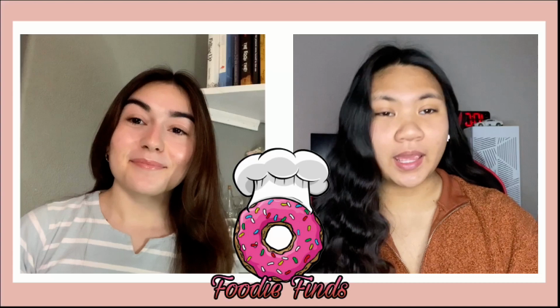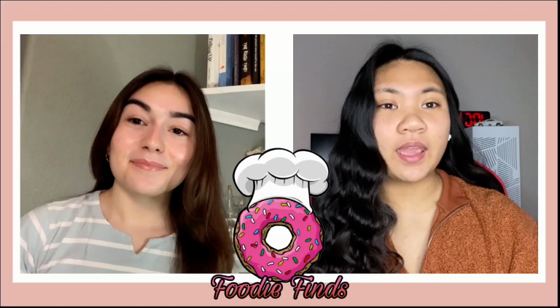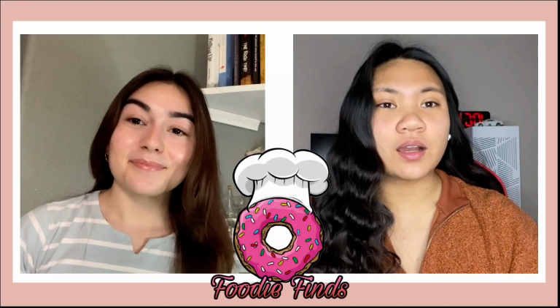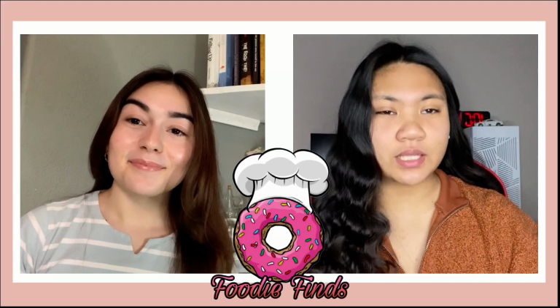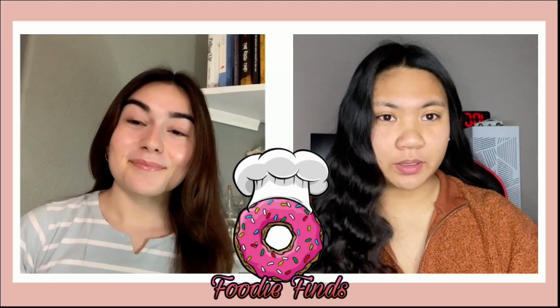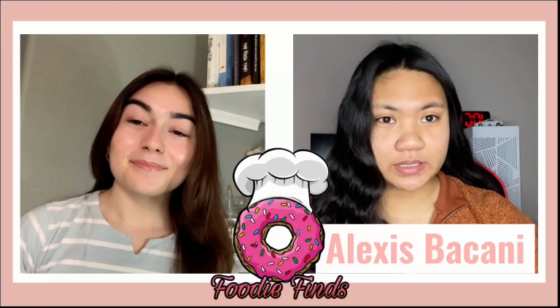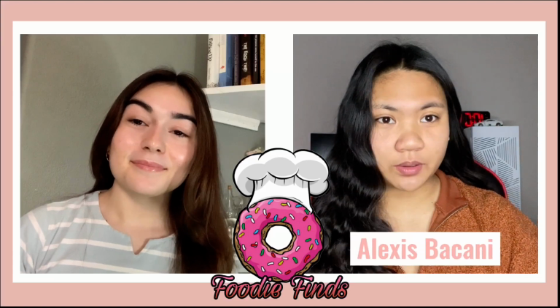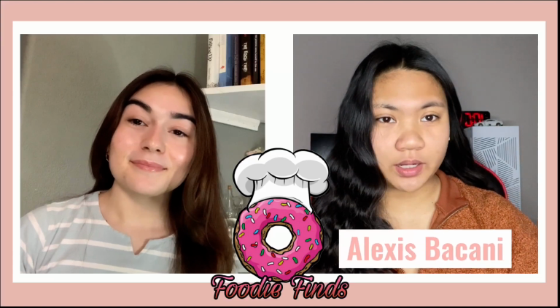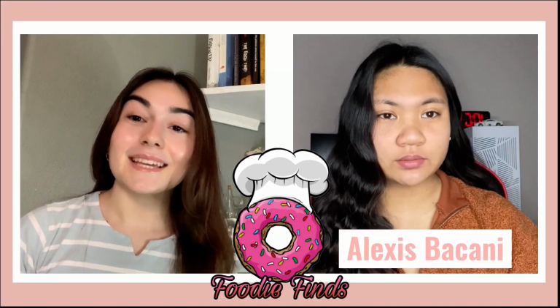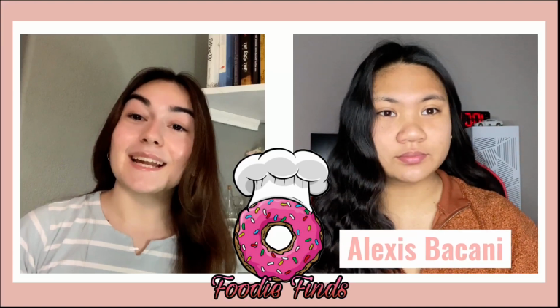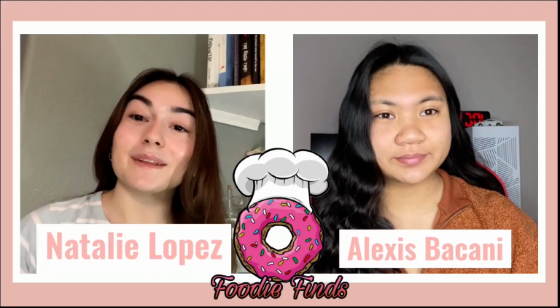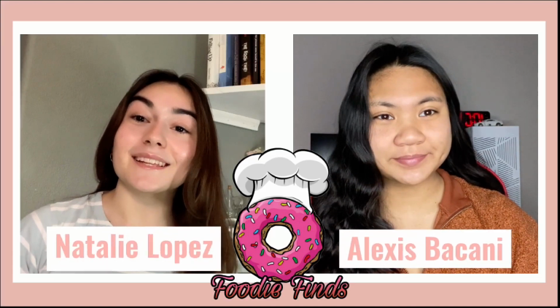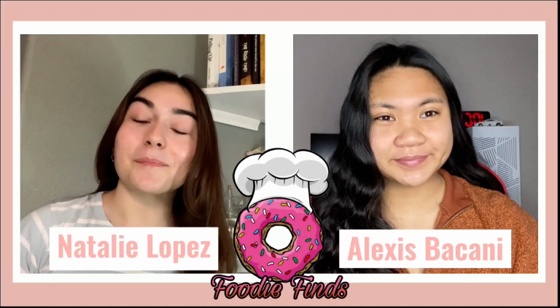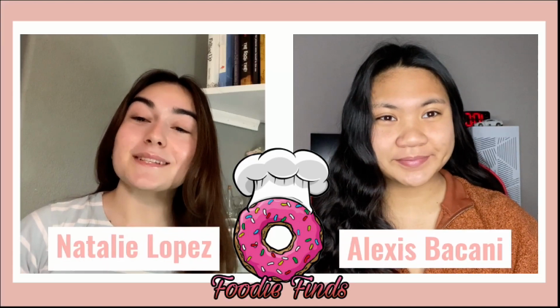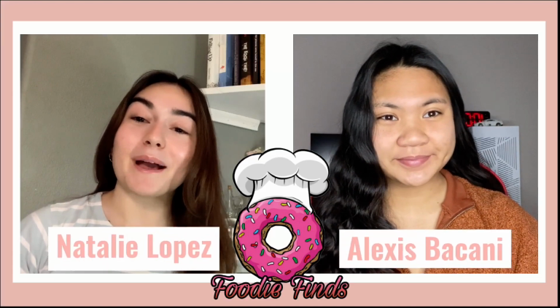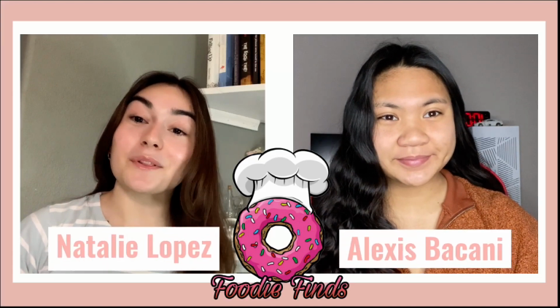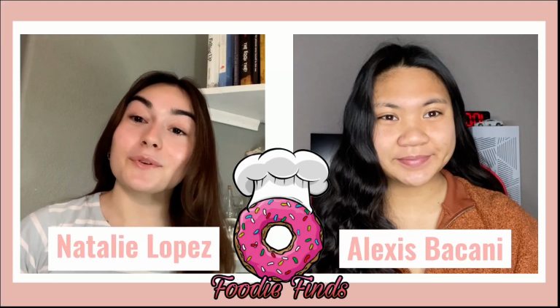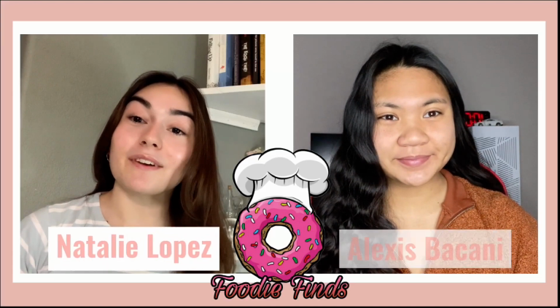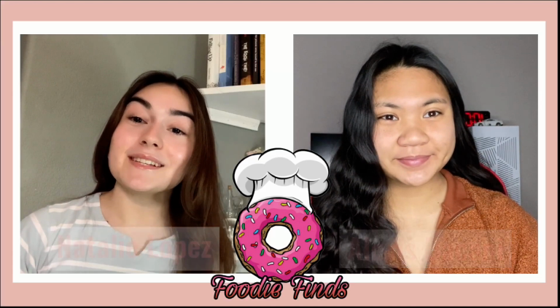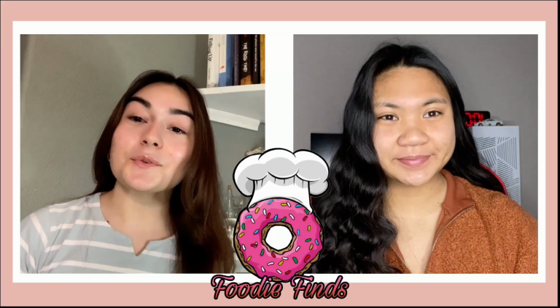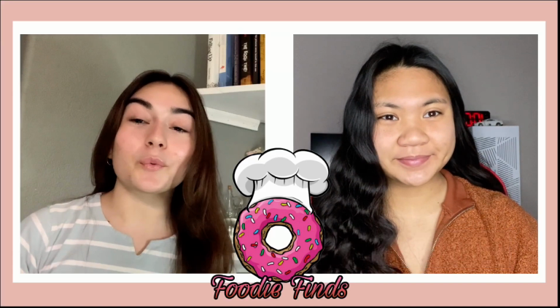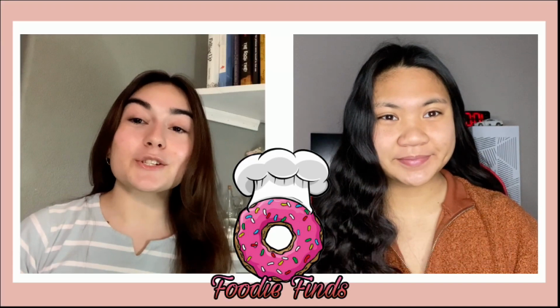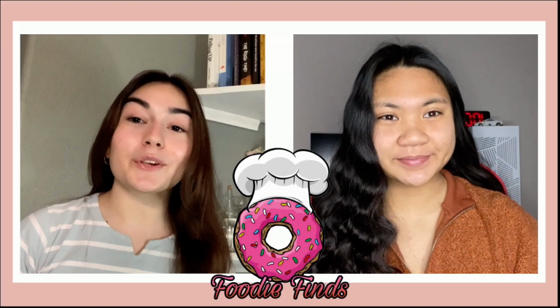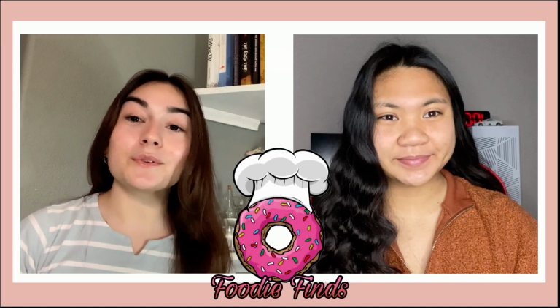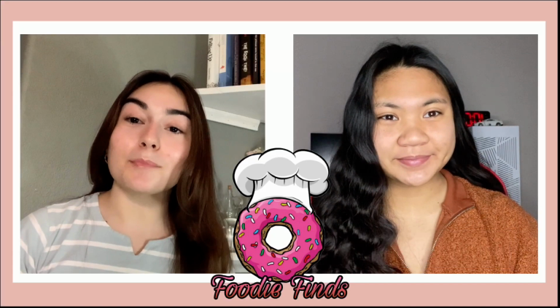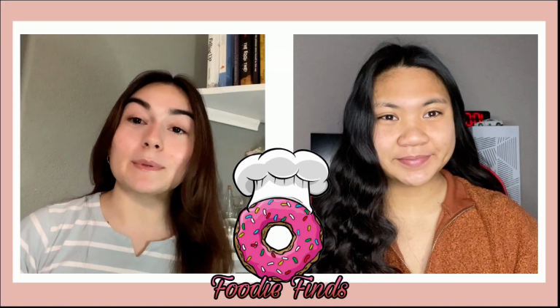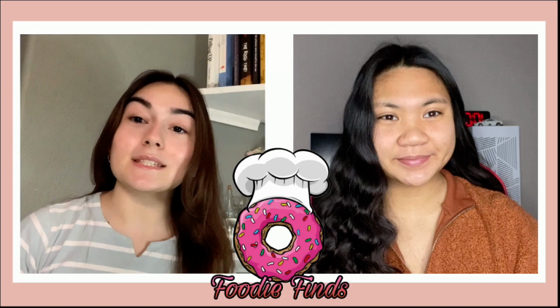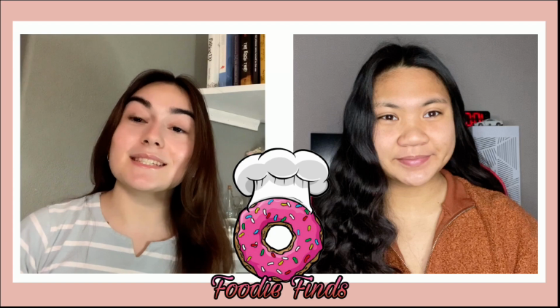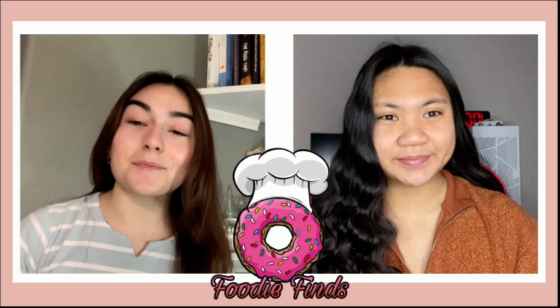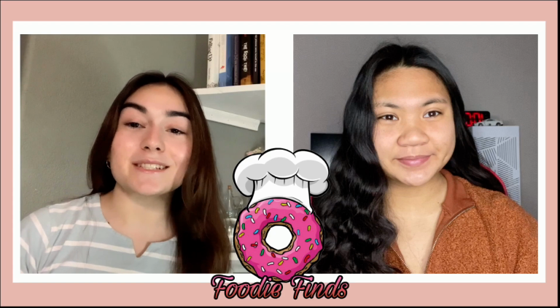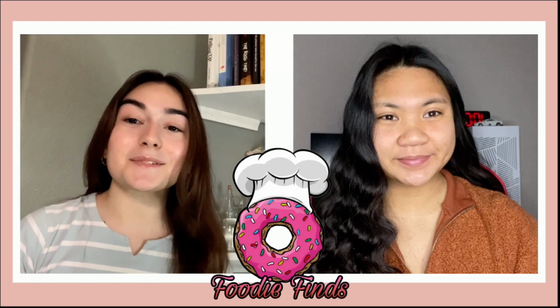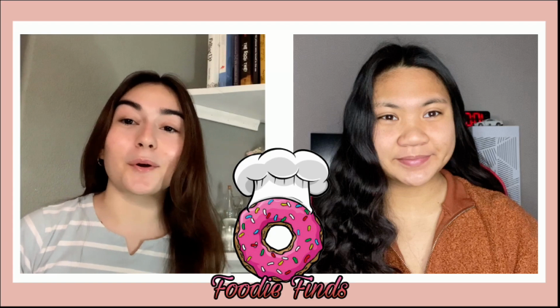Hey Hawks, I'm Alexis Bocconi and I'm Natalie Lopez, back with Foodie Finds, where we show you small businesses to munch and support.